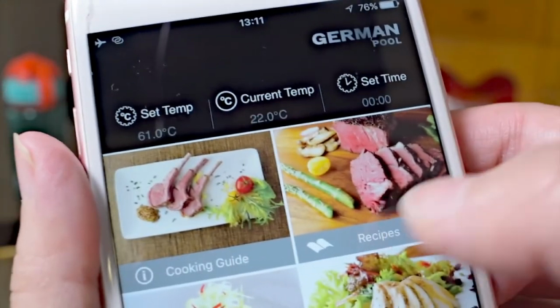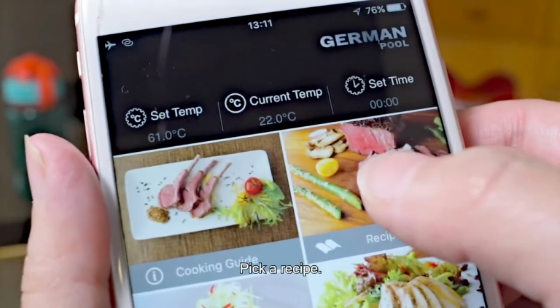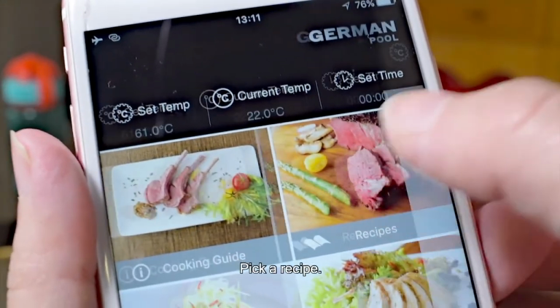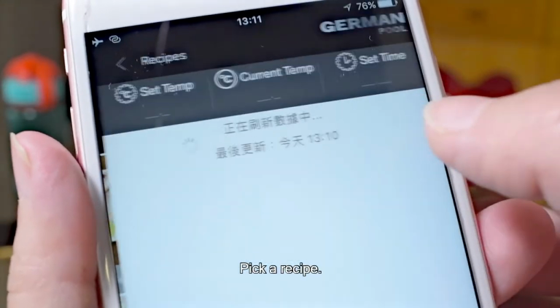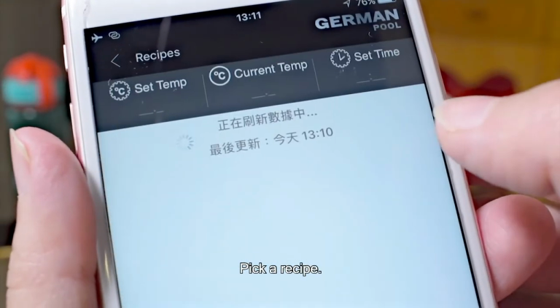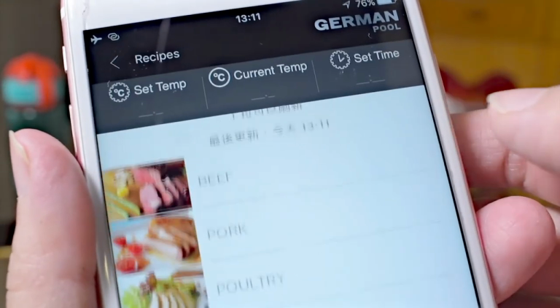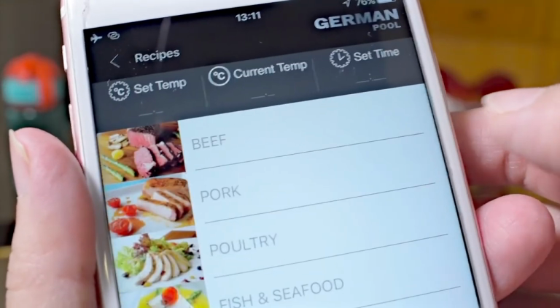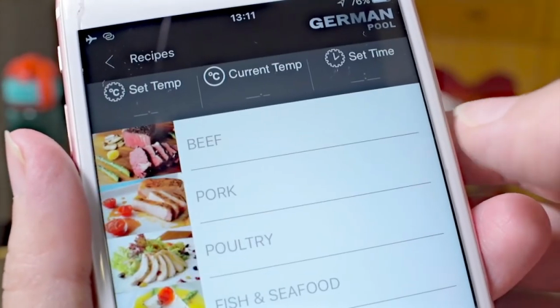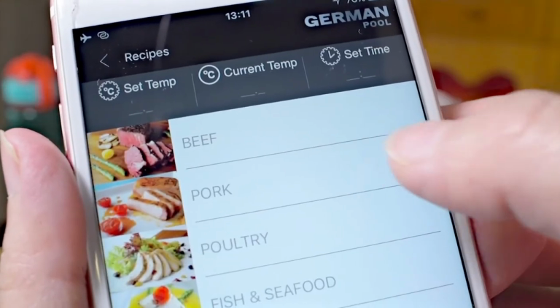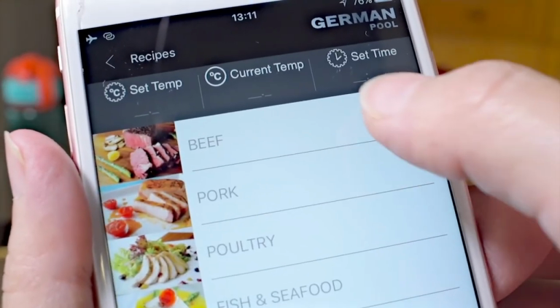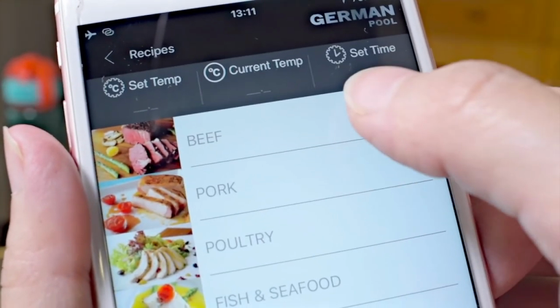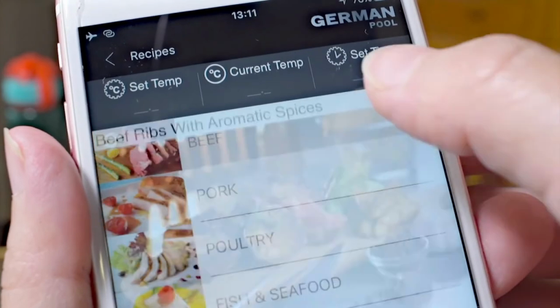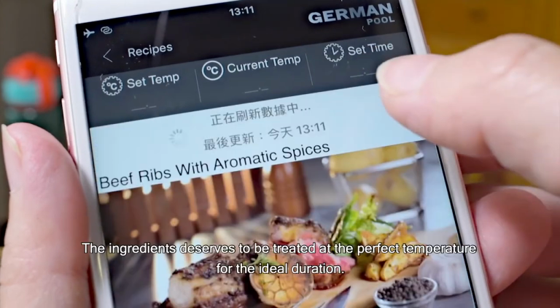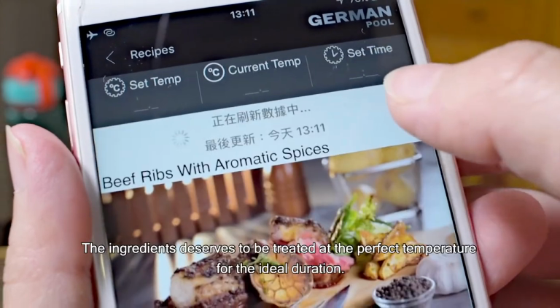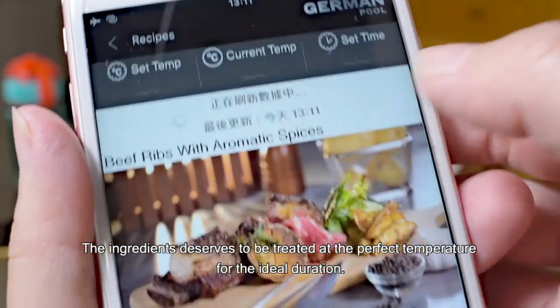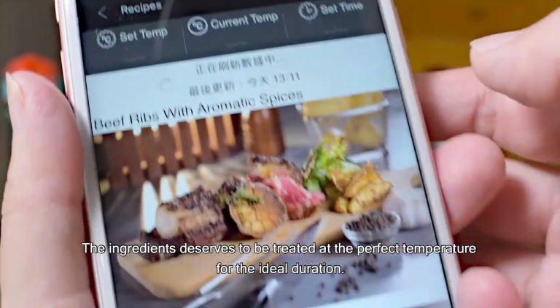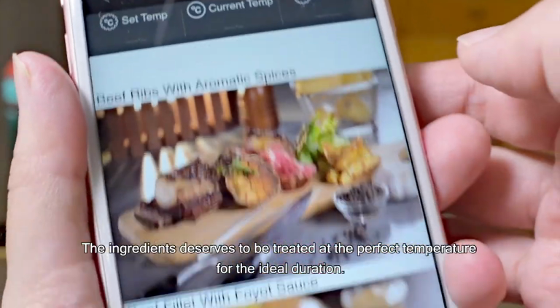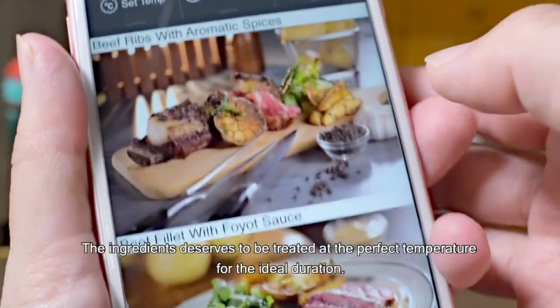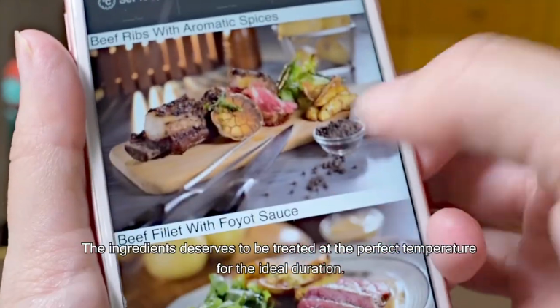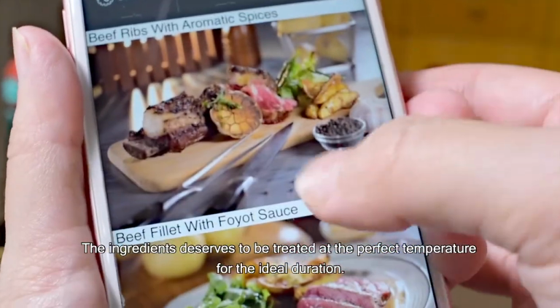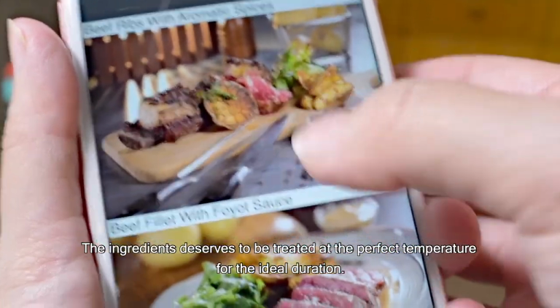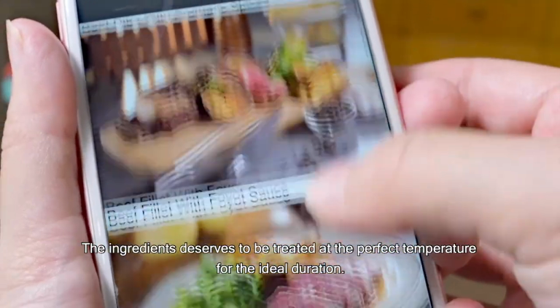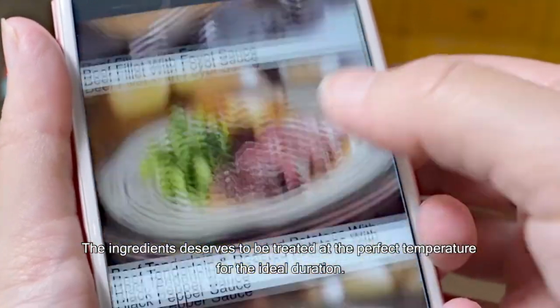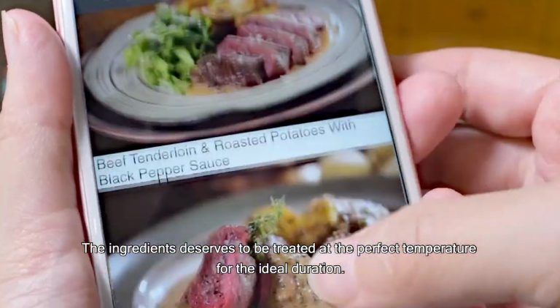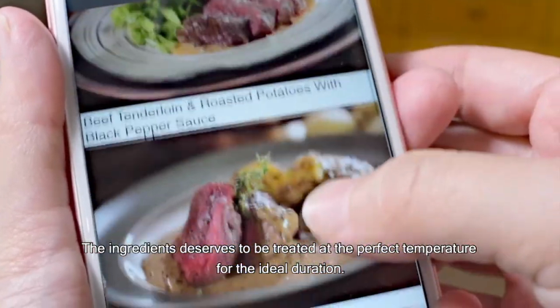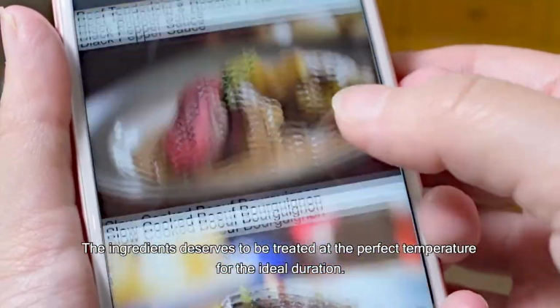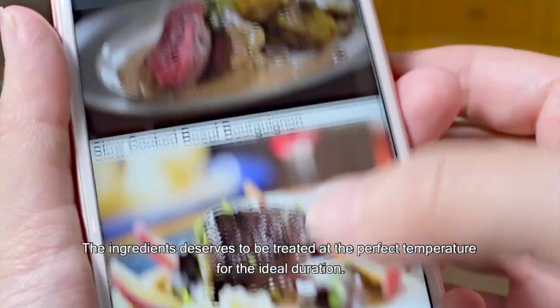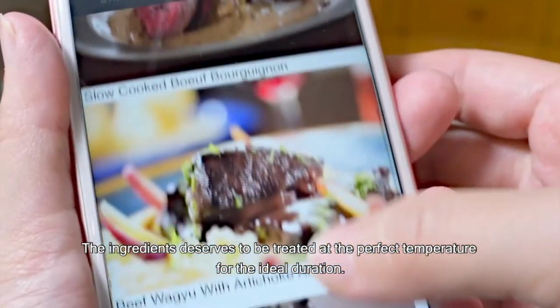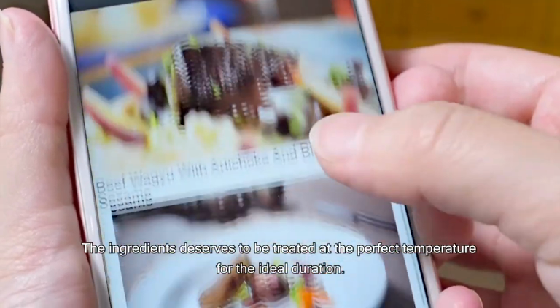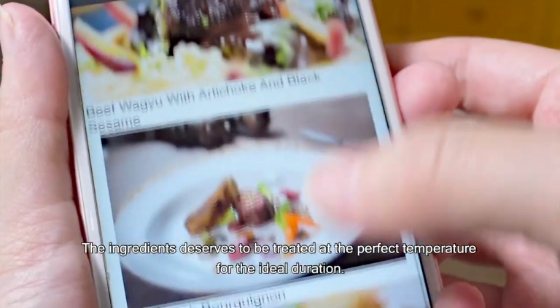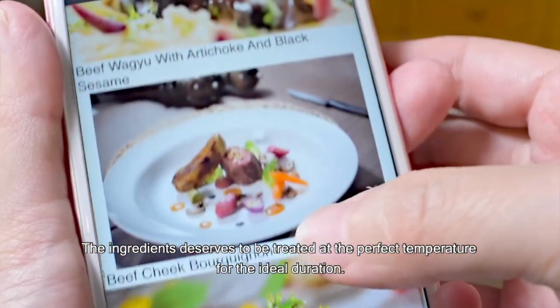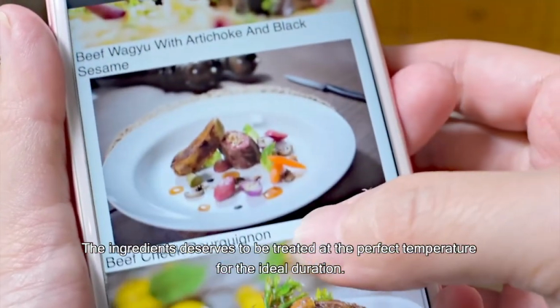Pick a recipe. Touch to cook. The ingredients deserve to be treated at the perfect temperature for the ideal duration.